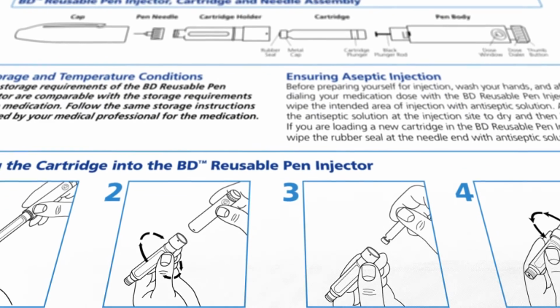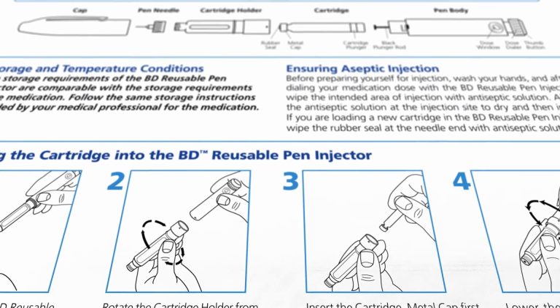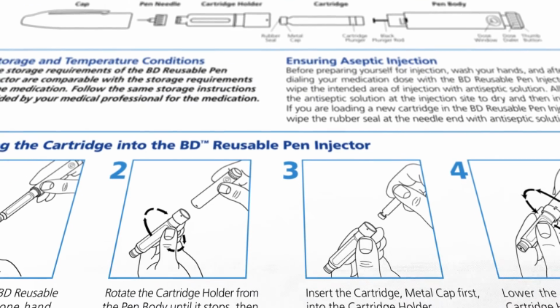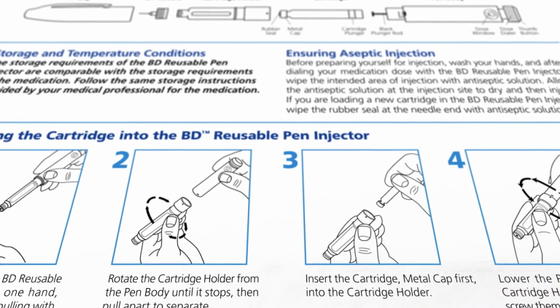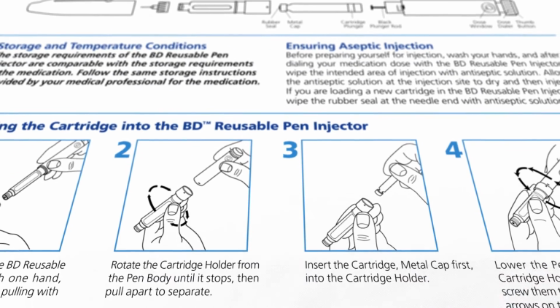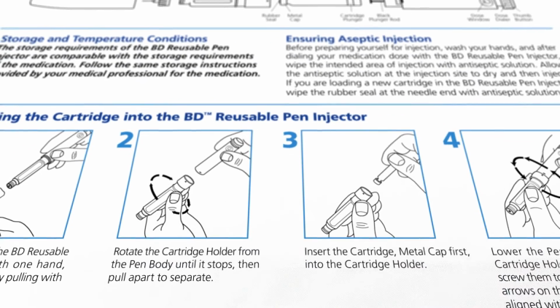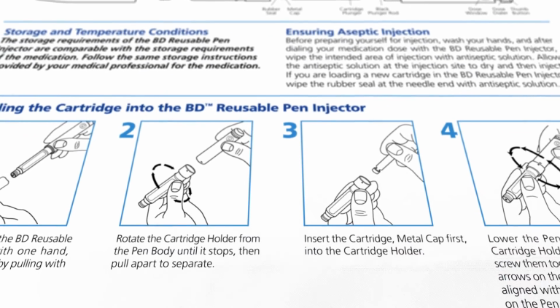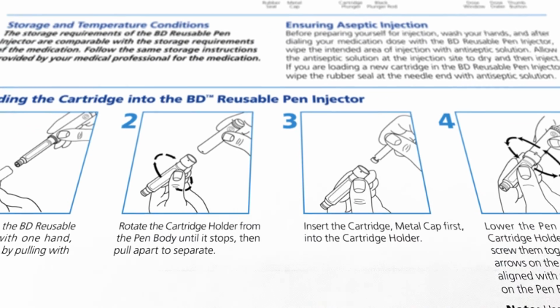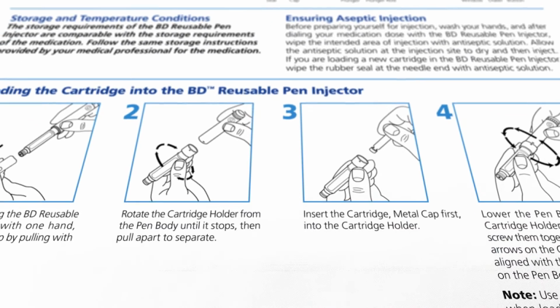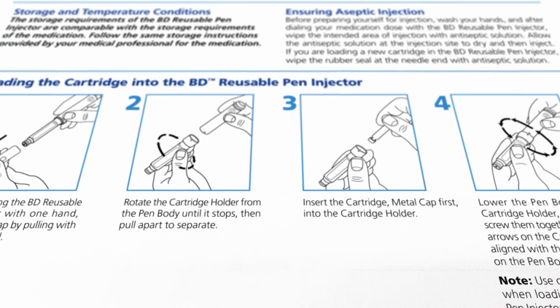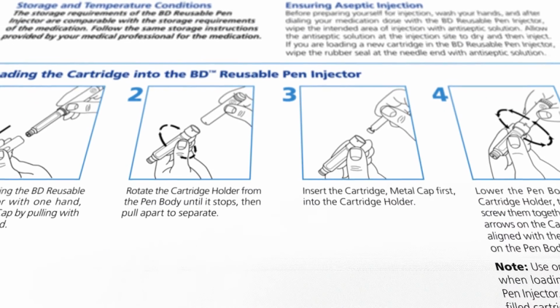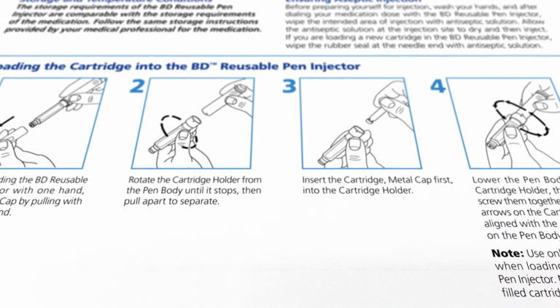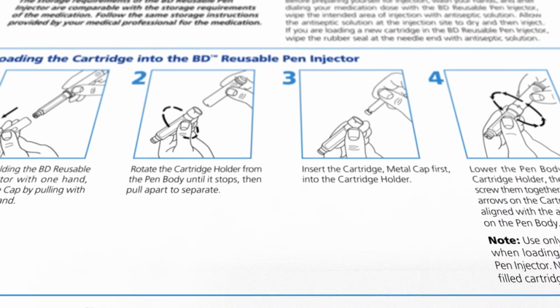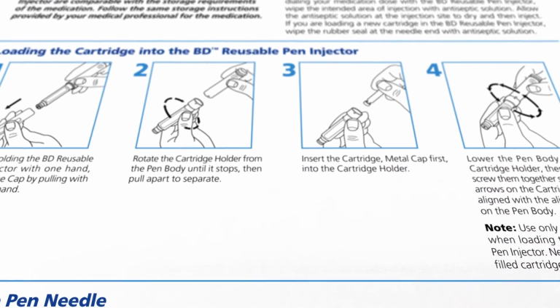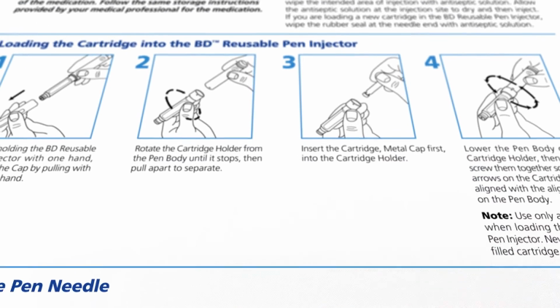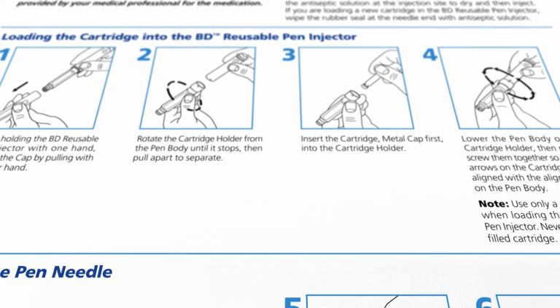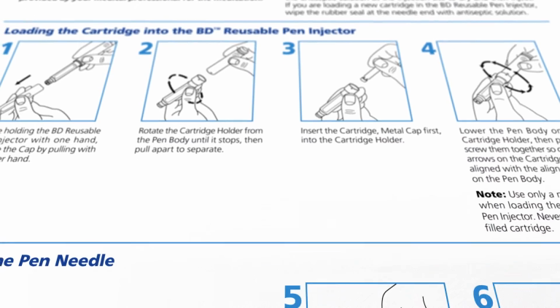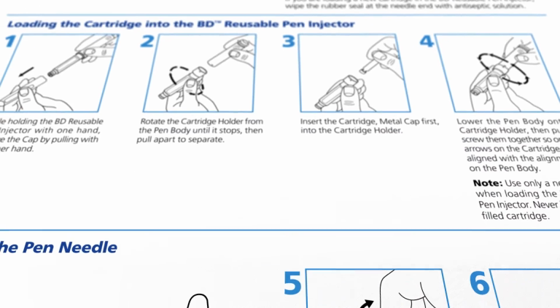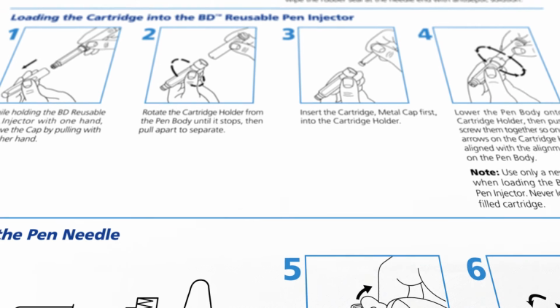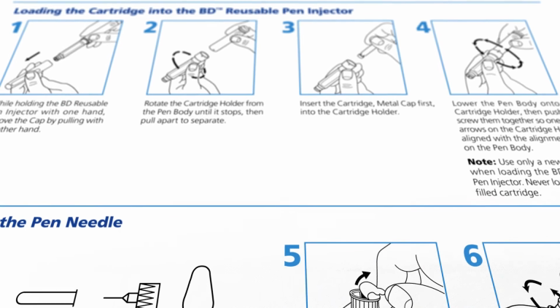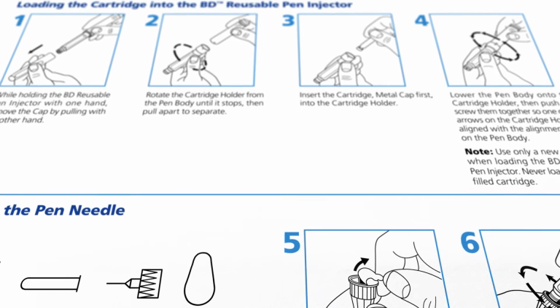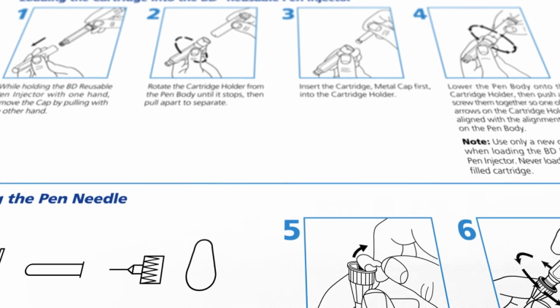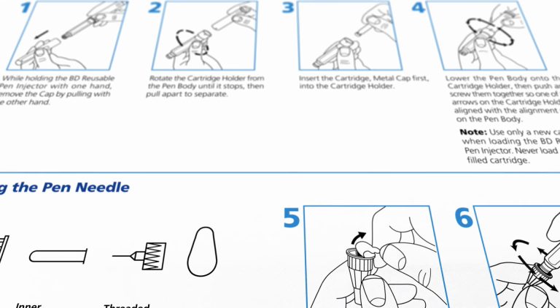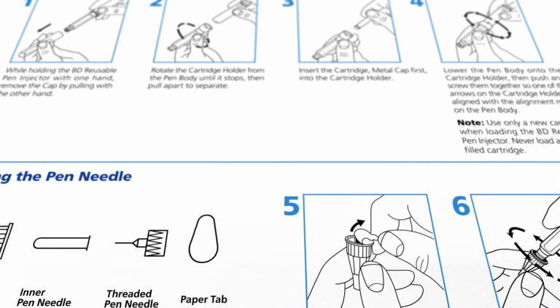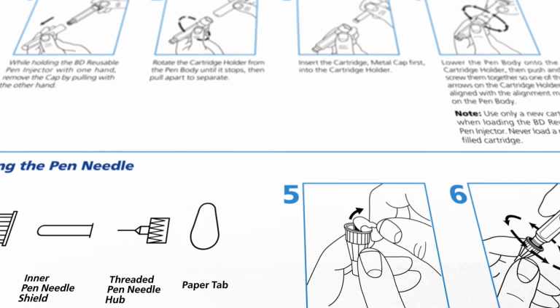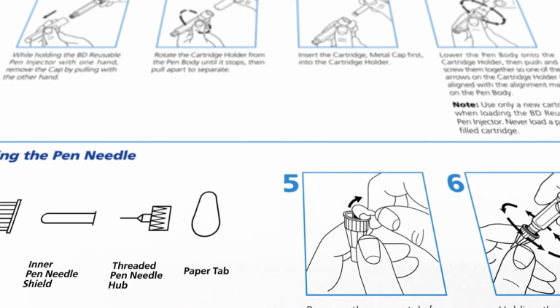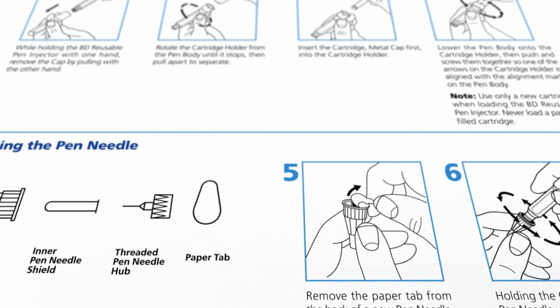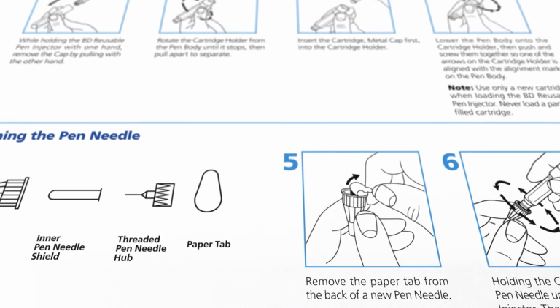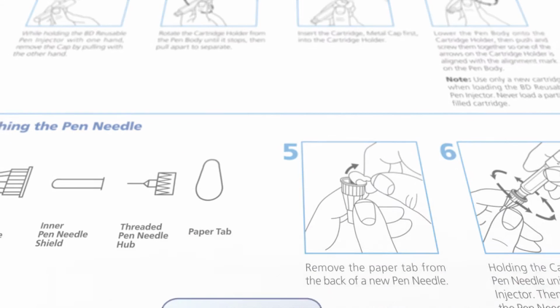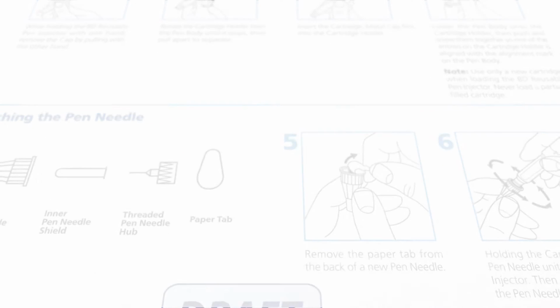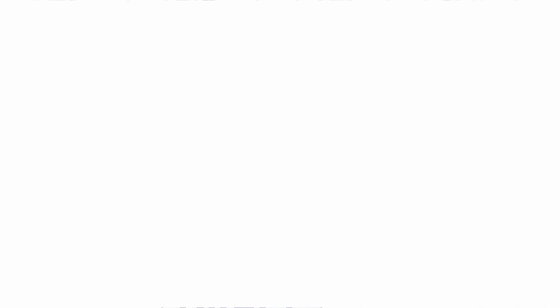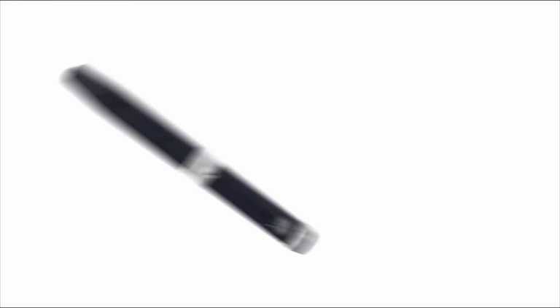Please refer to the instructions for use while using this video. As with all precision instruments, your pen must be properly handled during use and for storage.